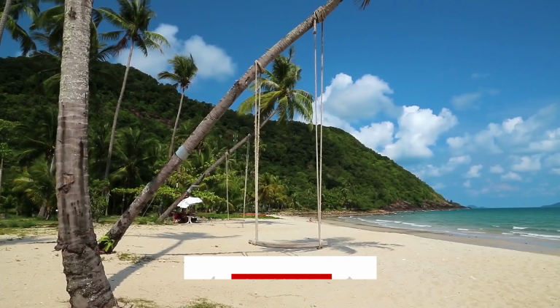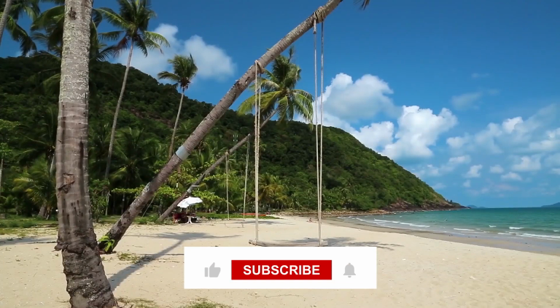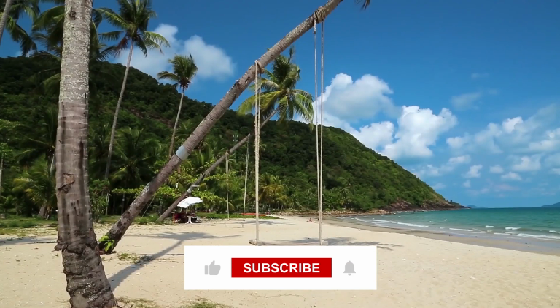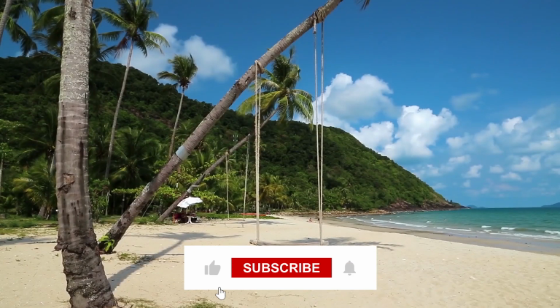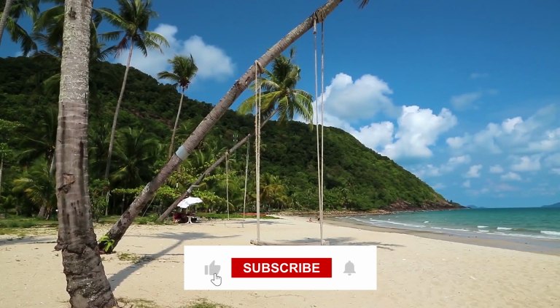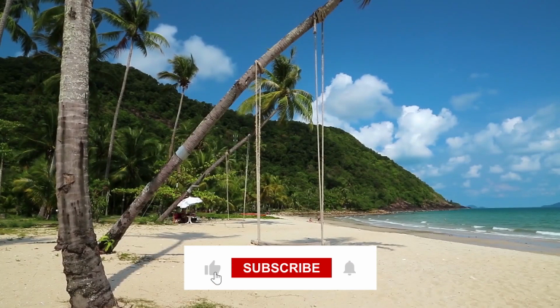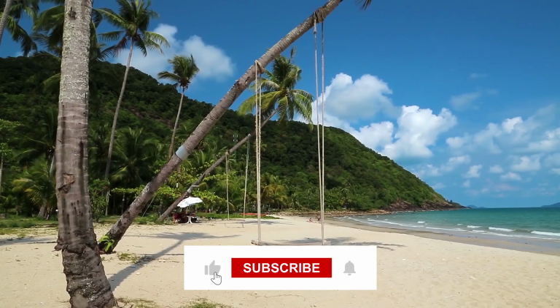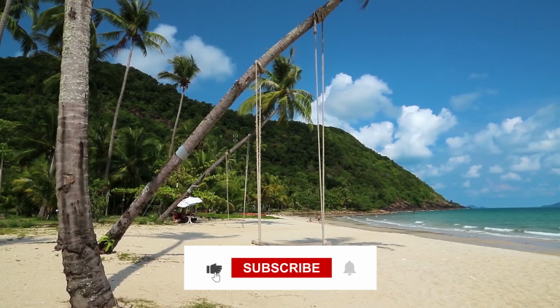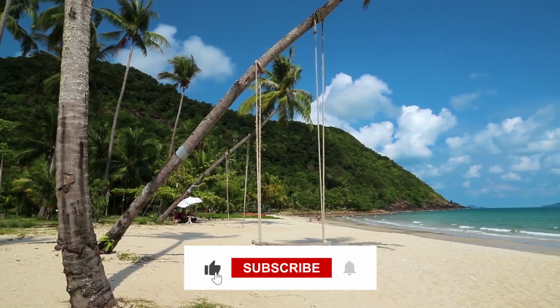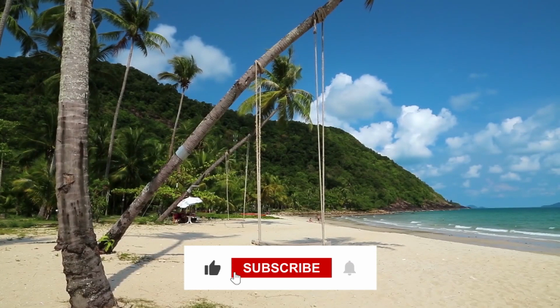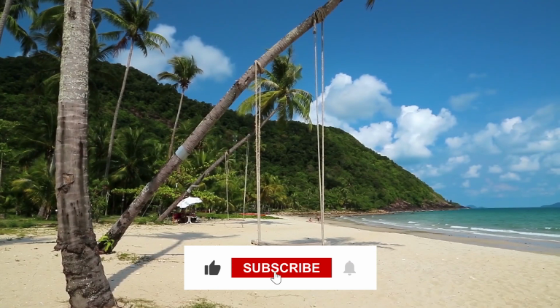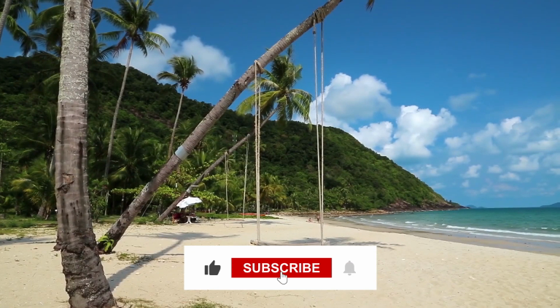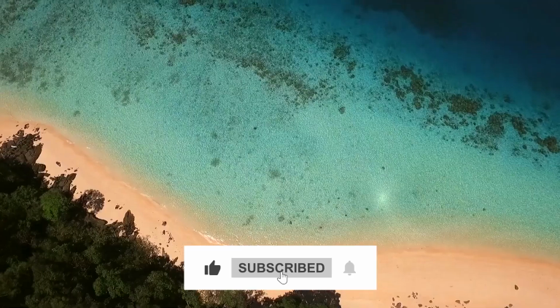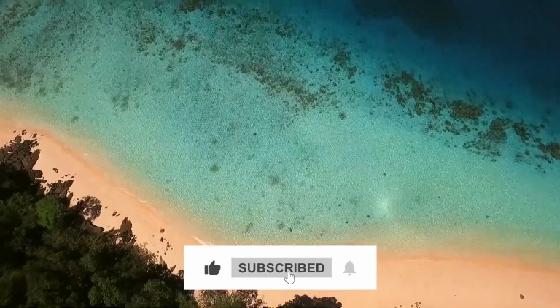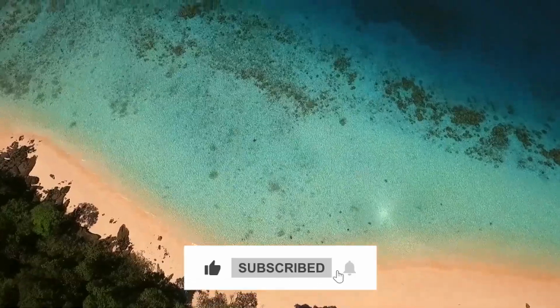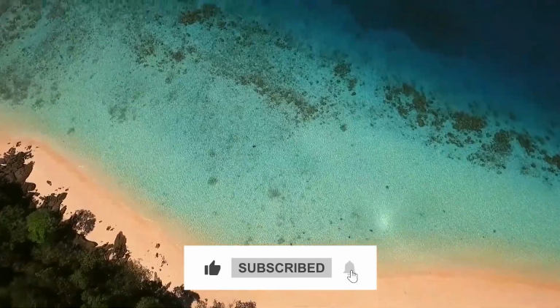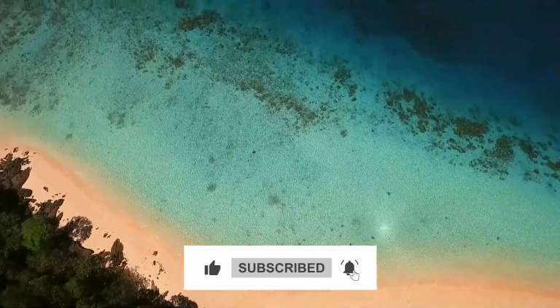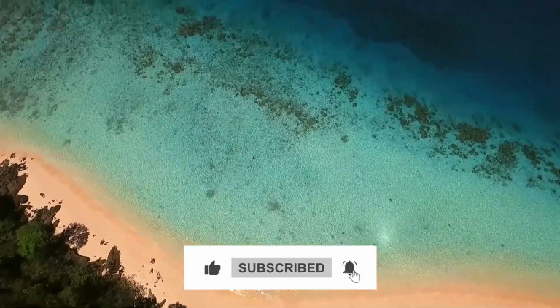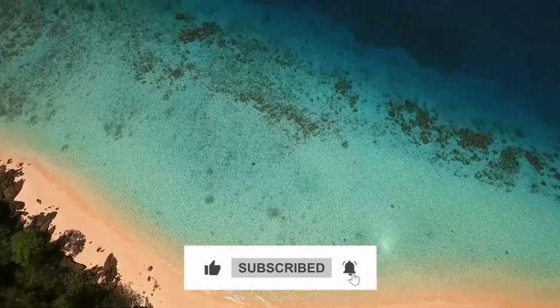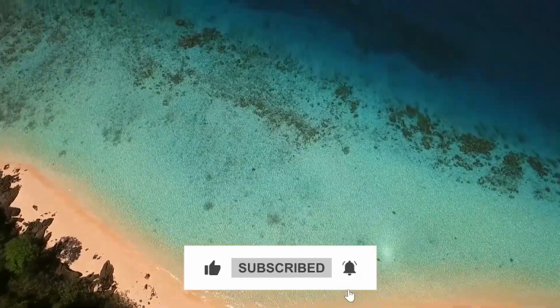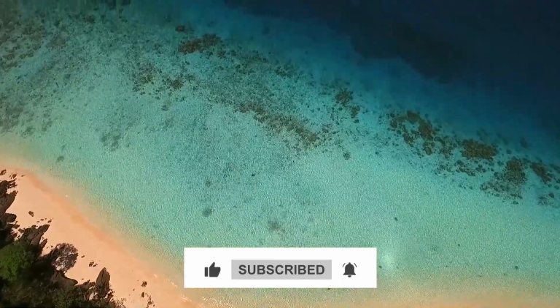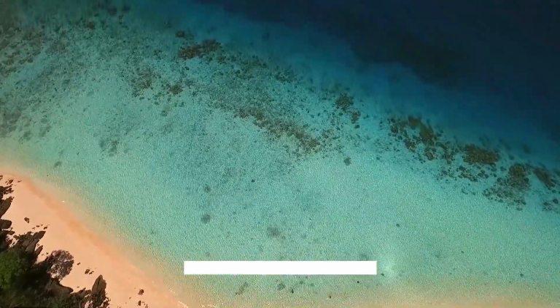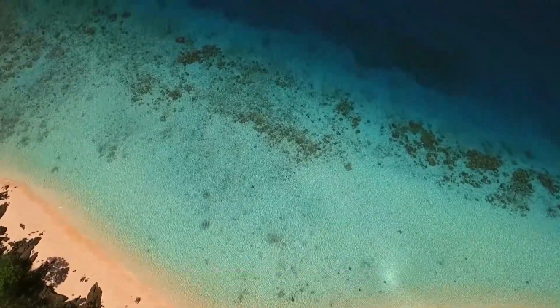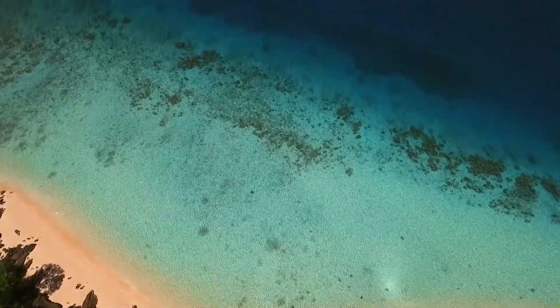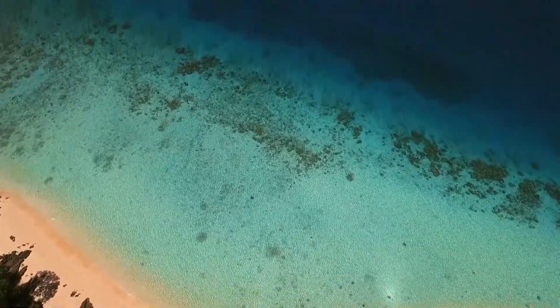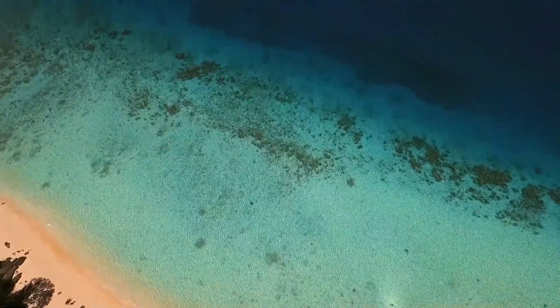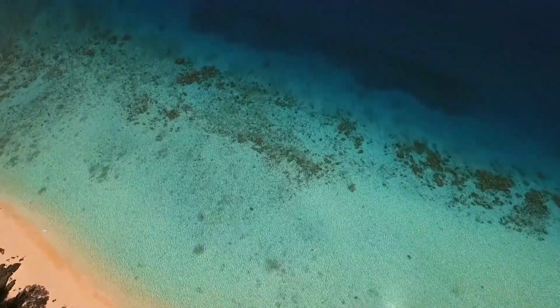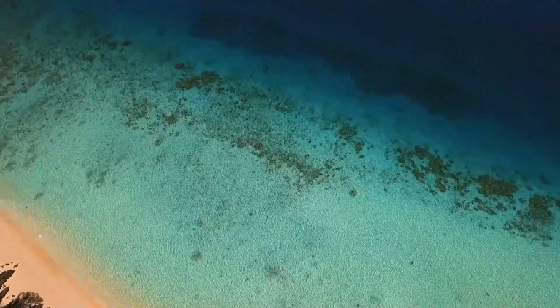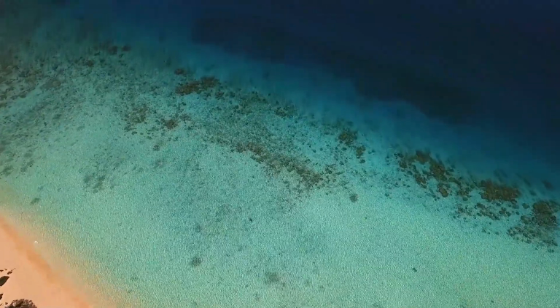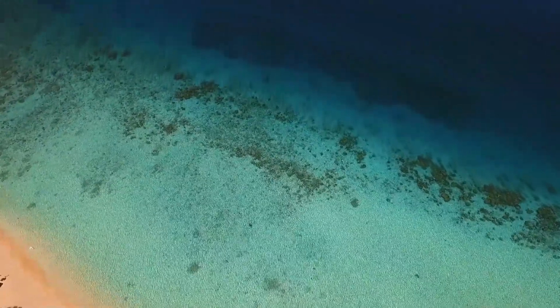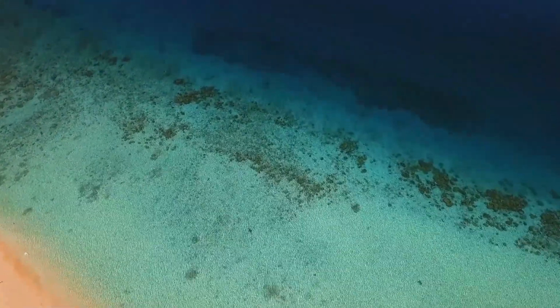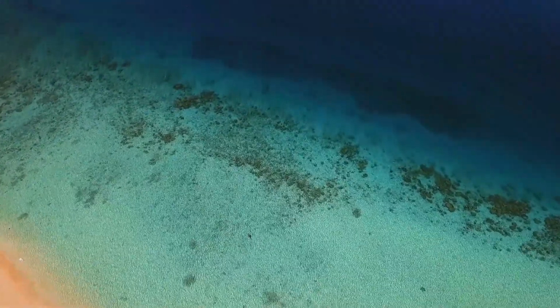Before starting the video, be sure to smash the like button and subscribe to never miss out on any of our videos. Now, let's get started.